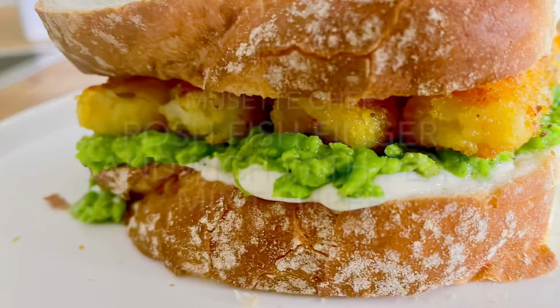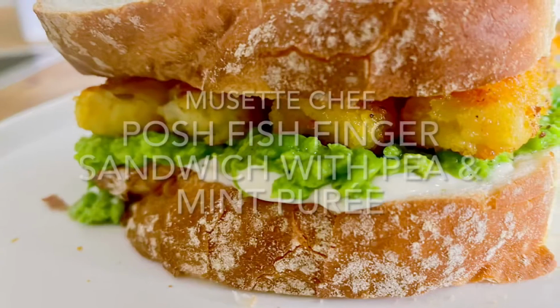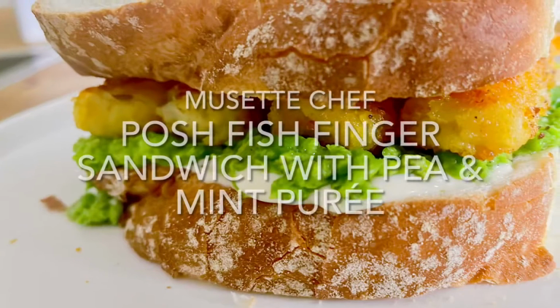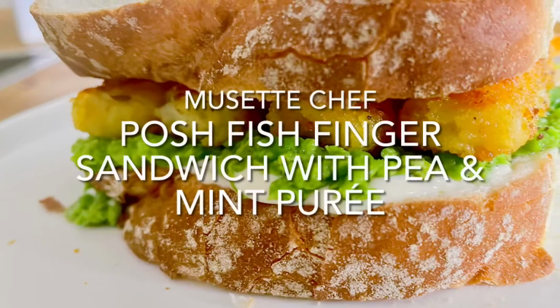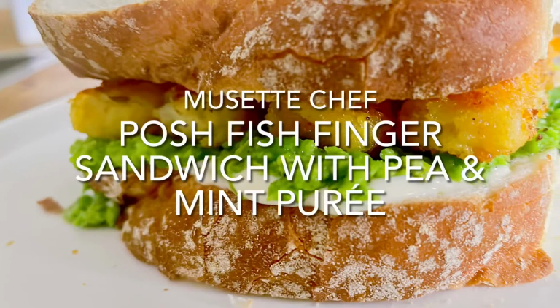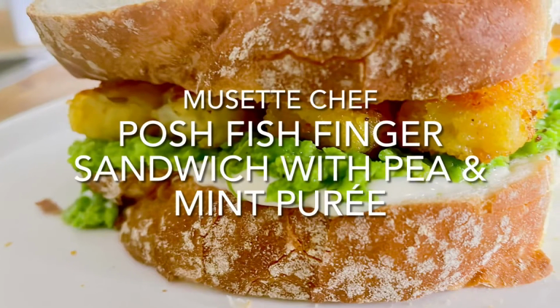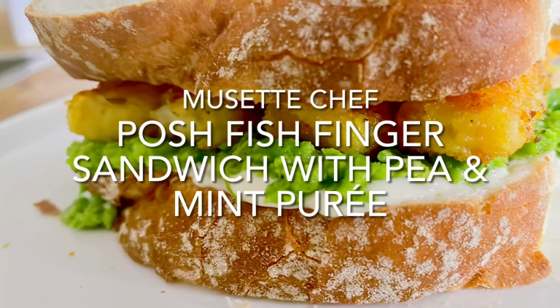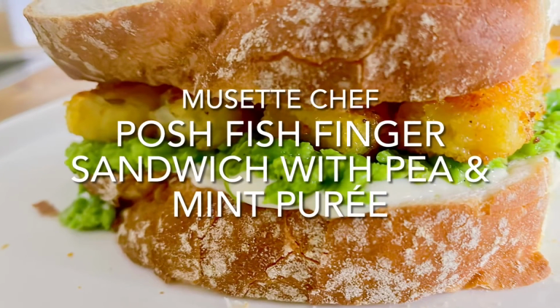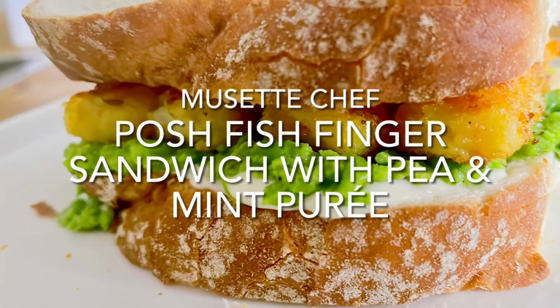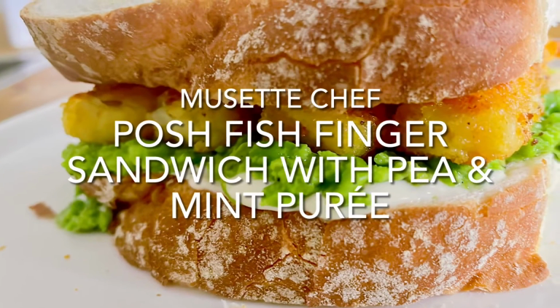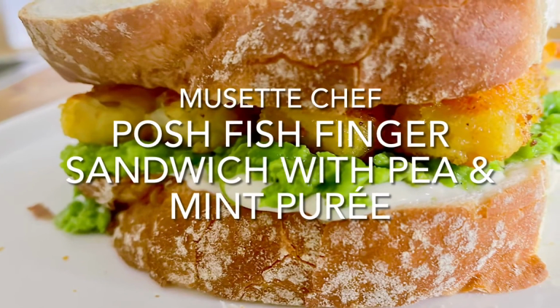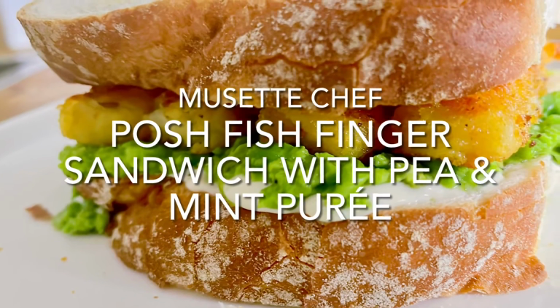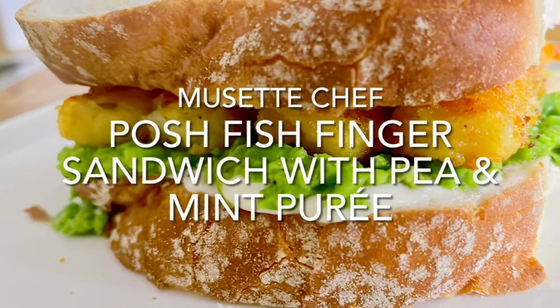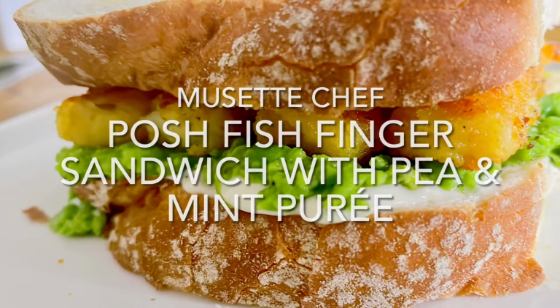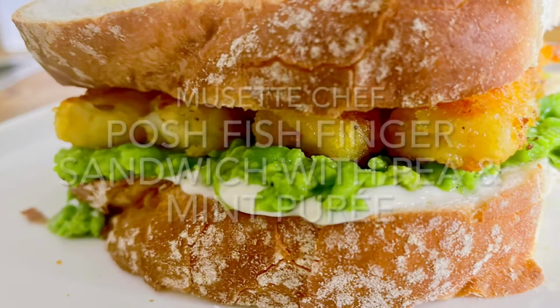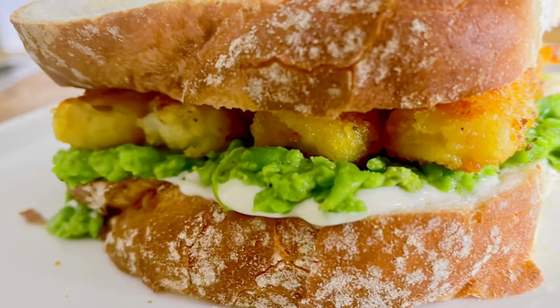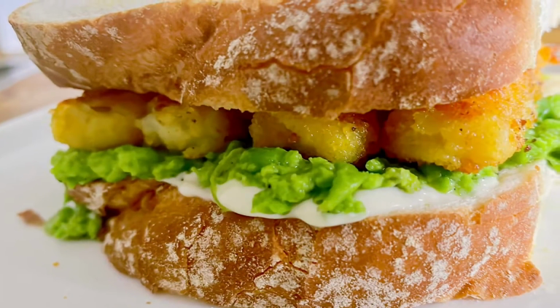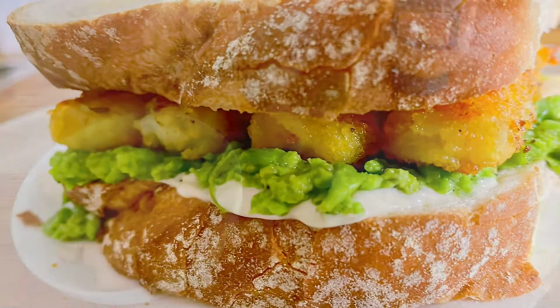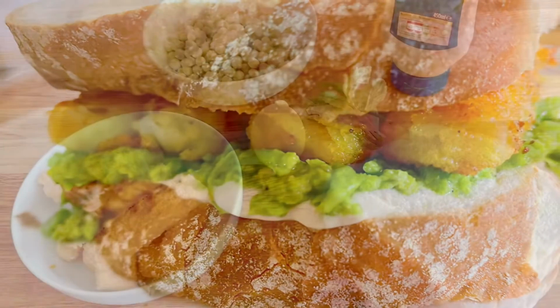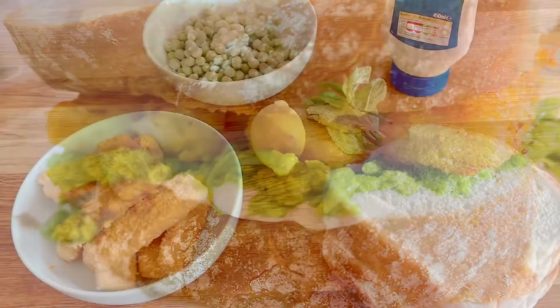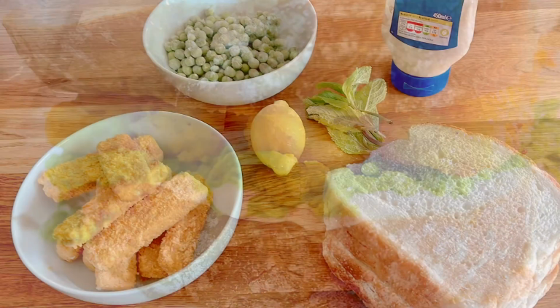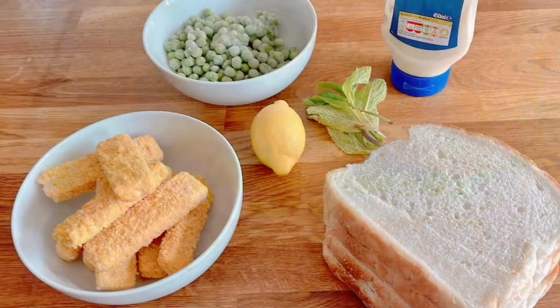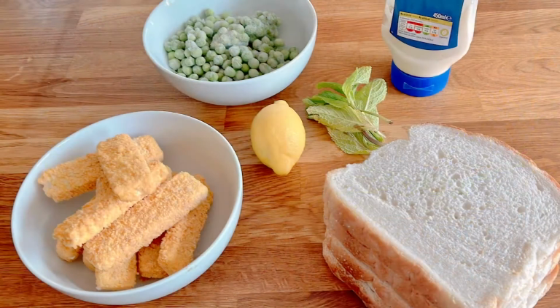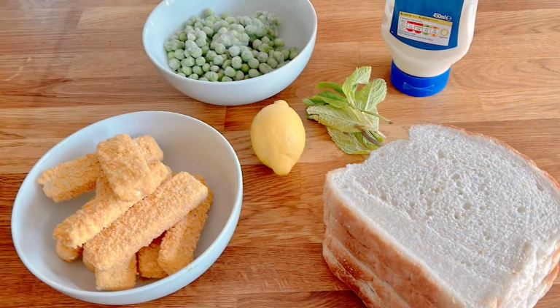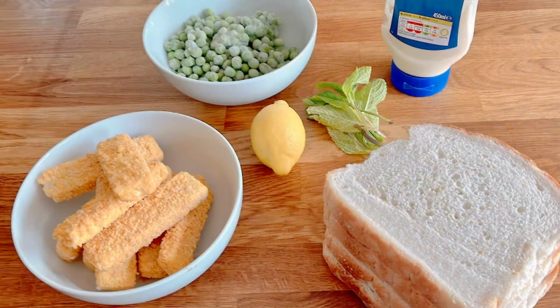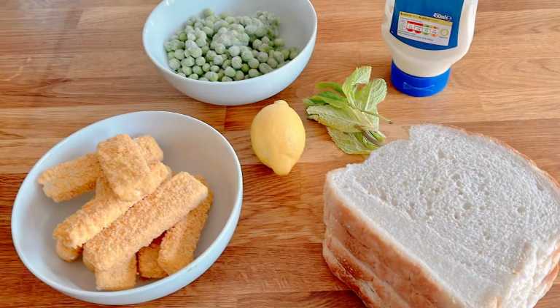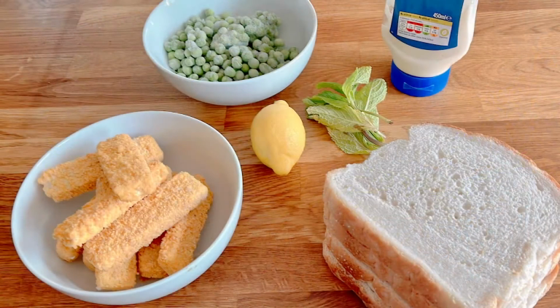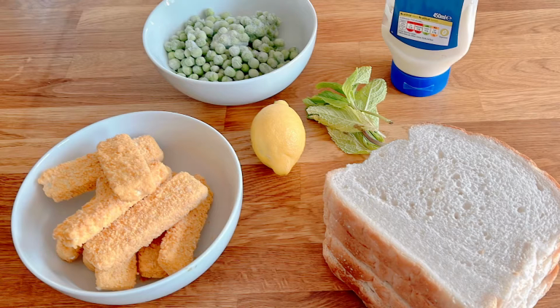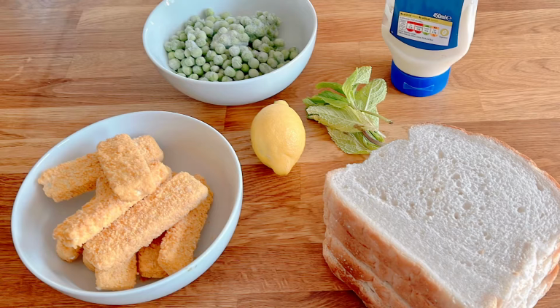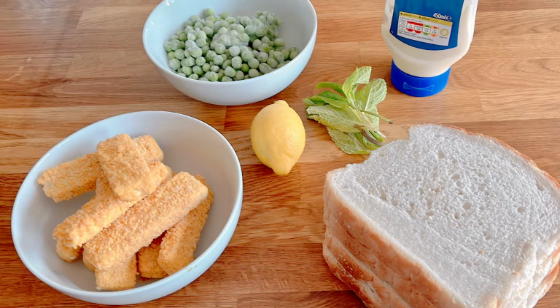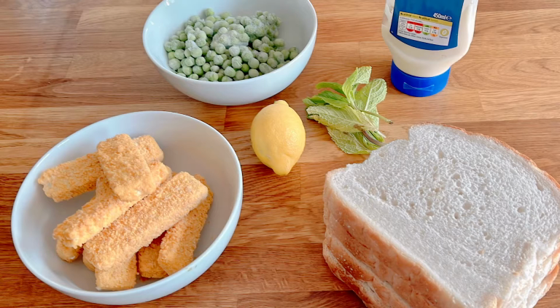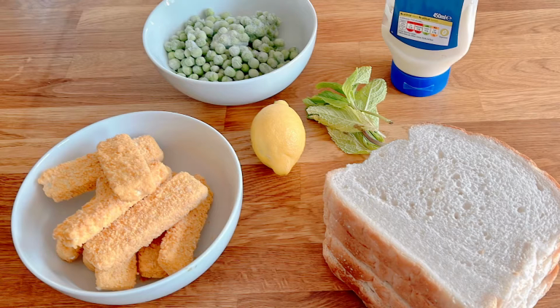Take the humble fish finger sandwich to the next level. A perfect post-ride run snack.